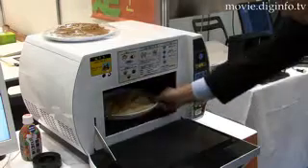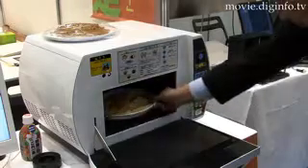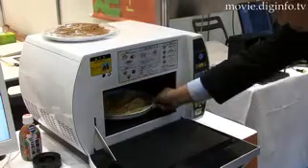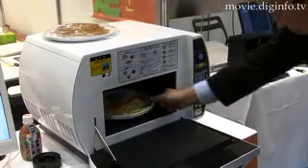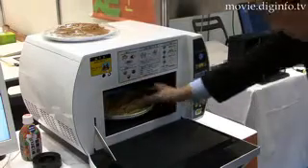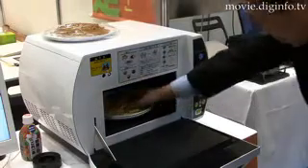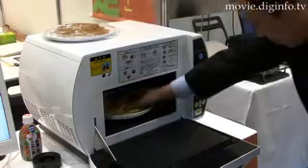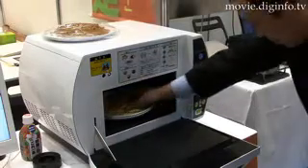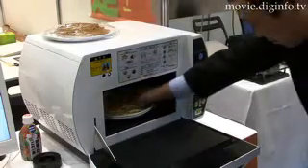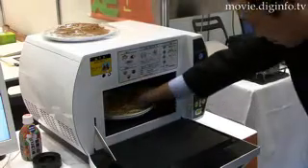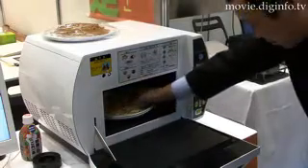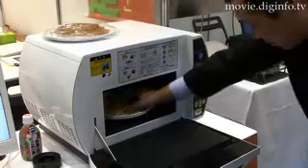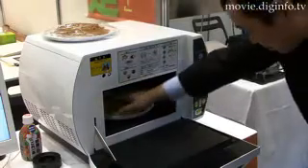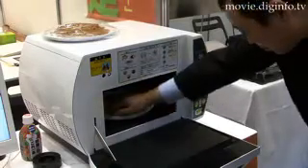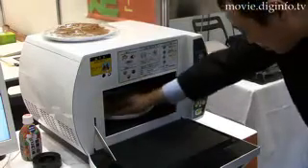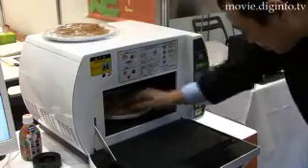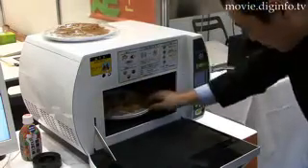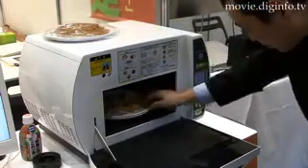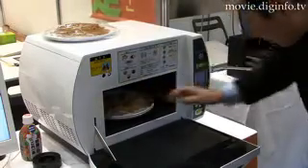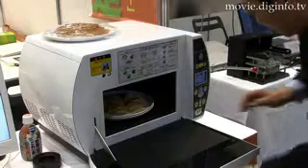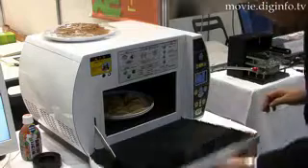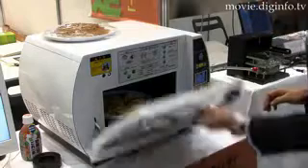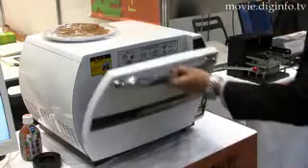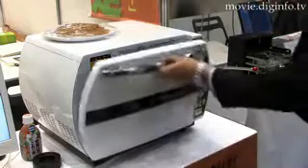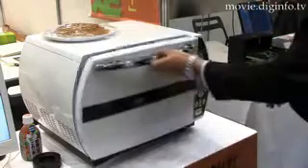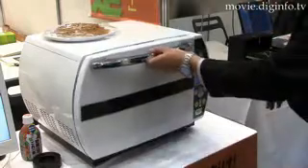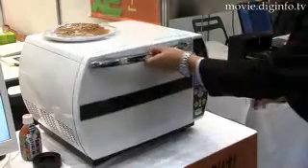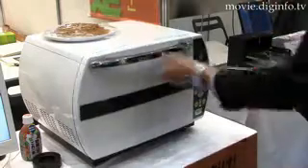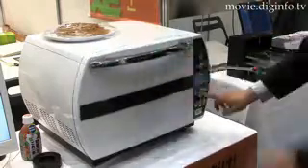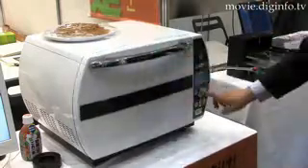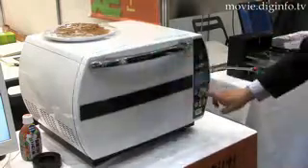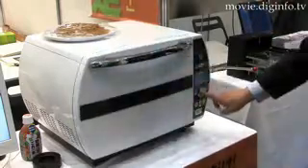Simply place the food item in the container, close the door, and push the start button to analyze food in just one to three minutes.